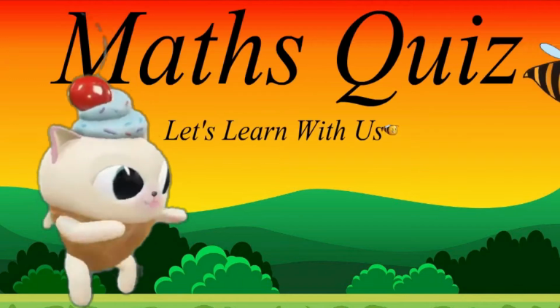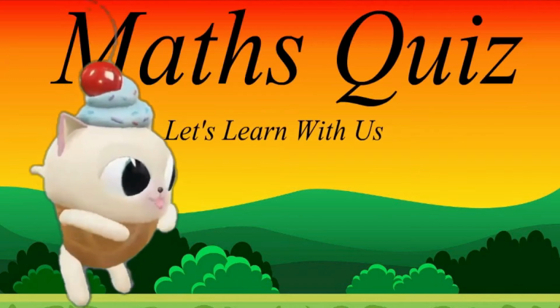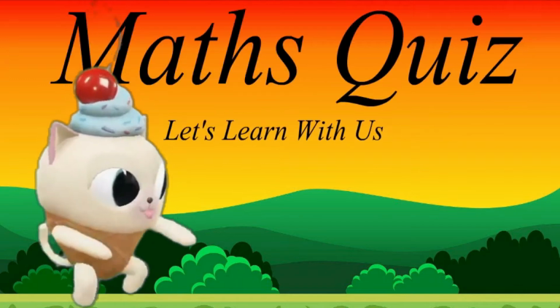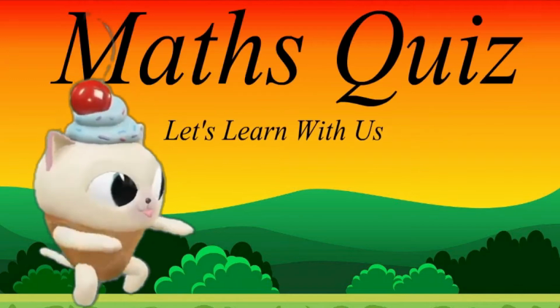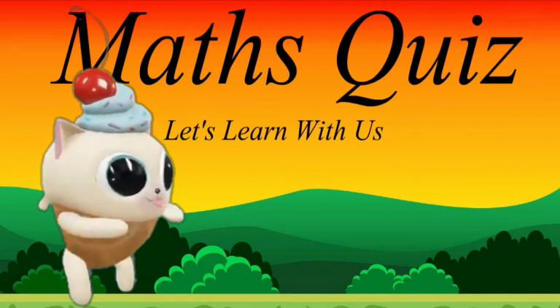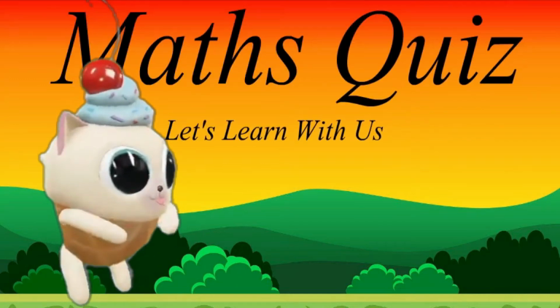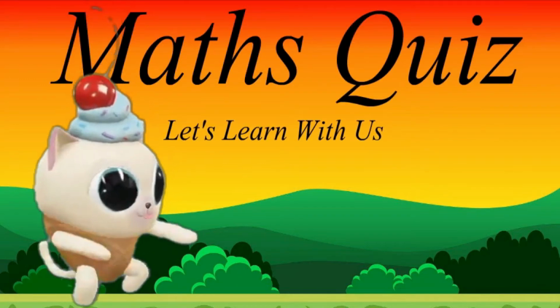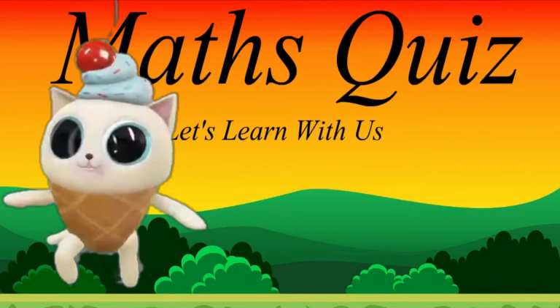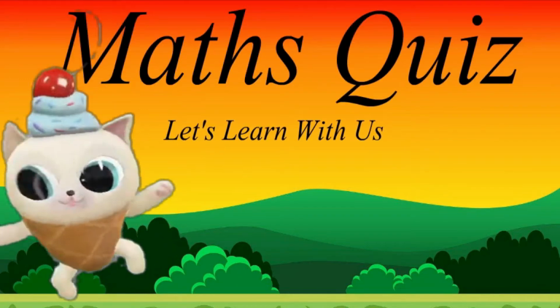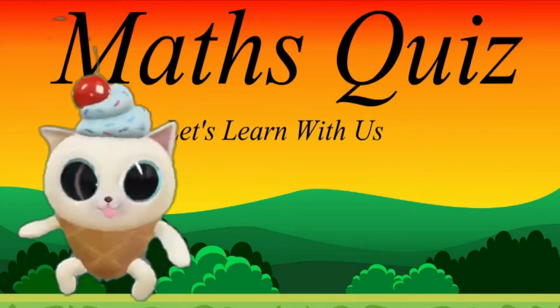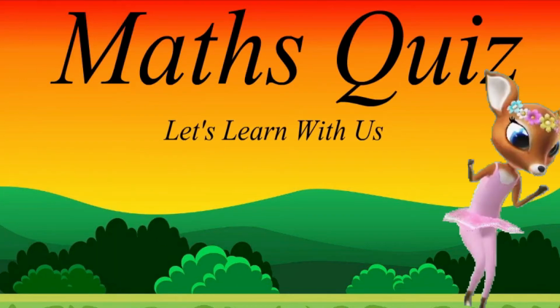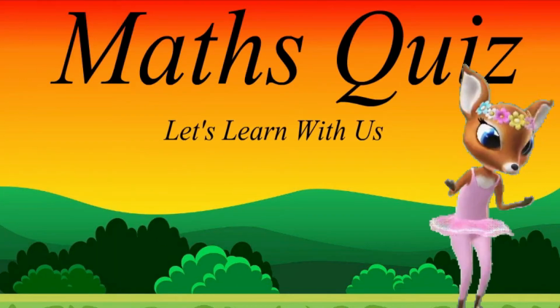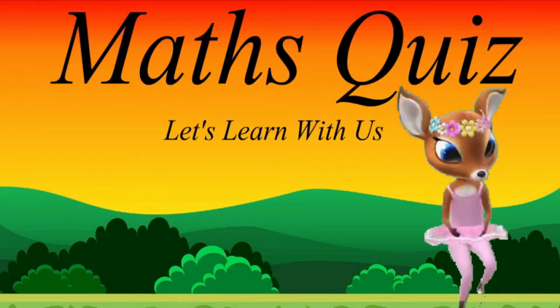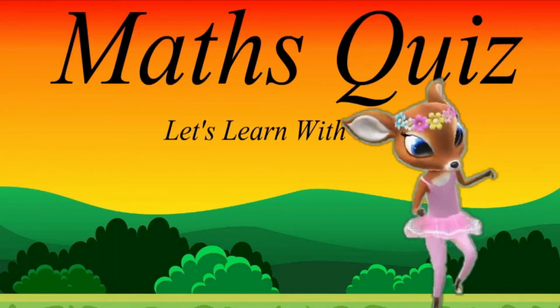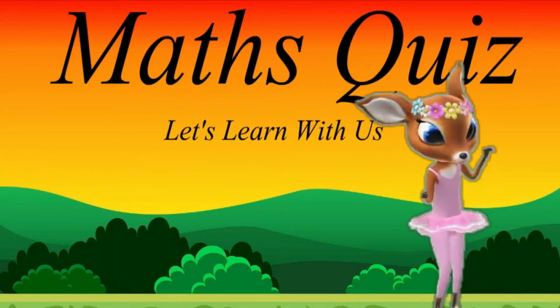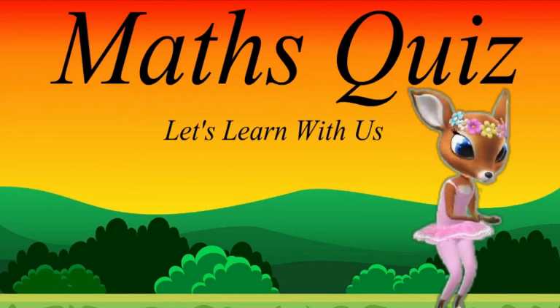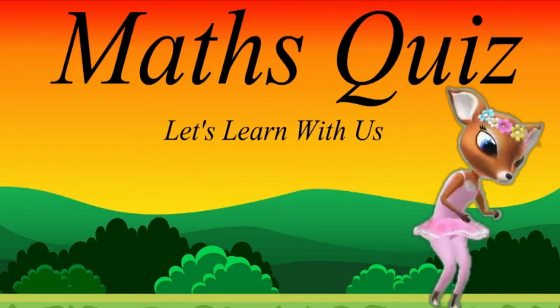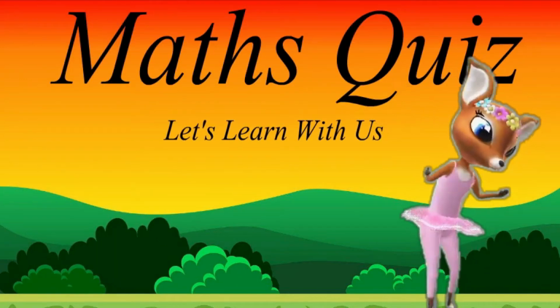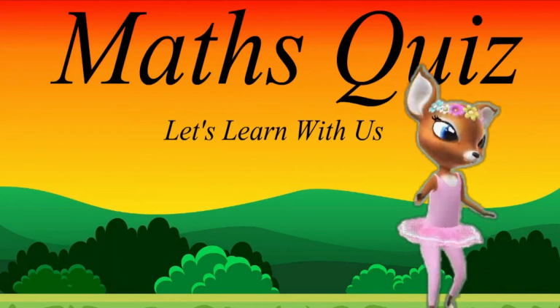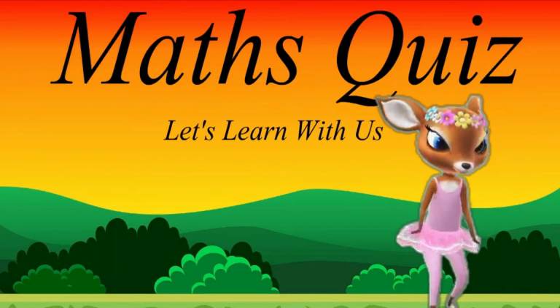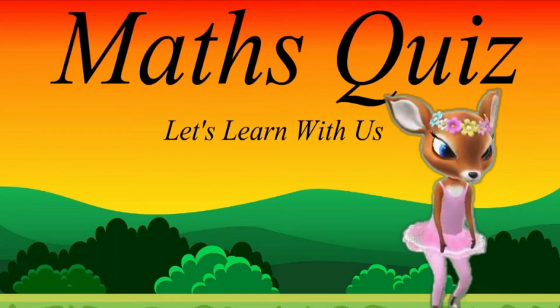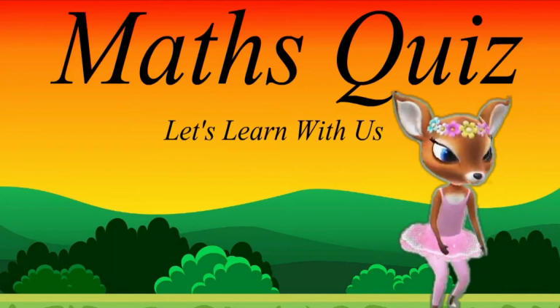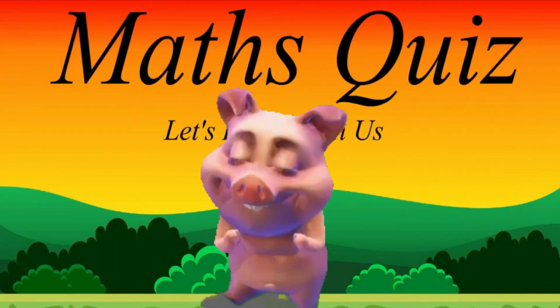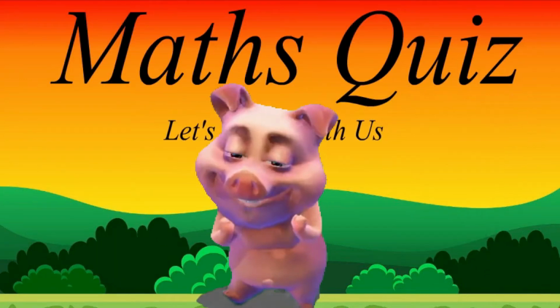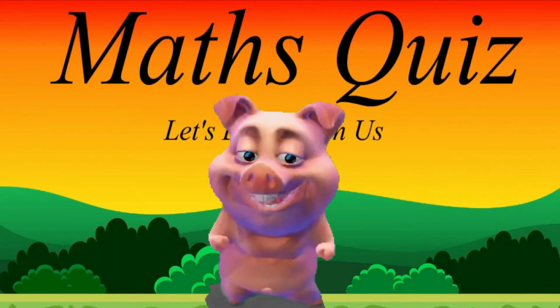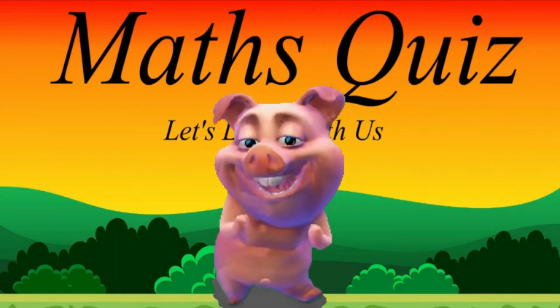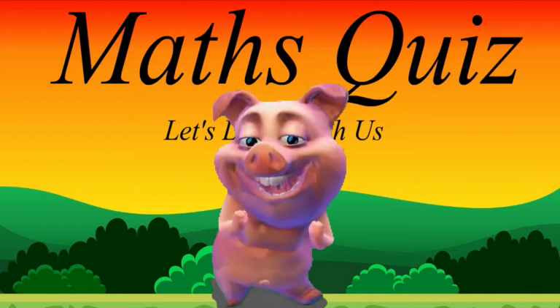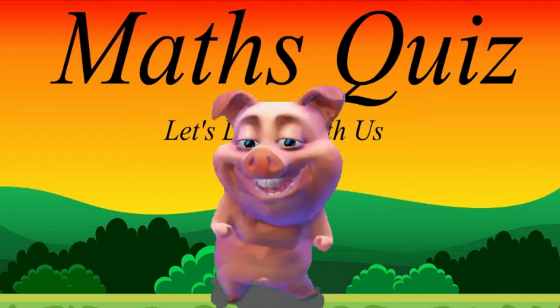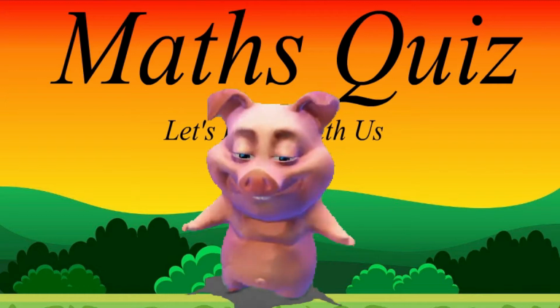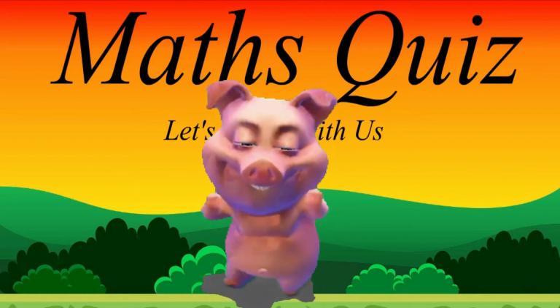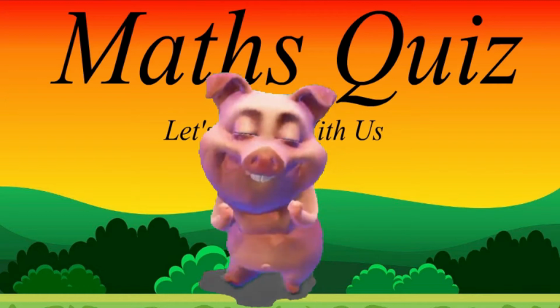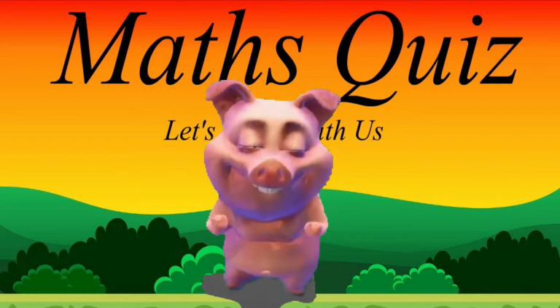Math quiz for toddlers. Let's learn with us.